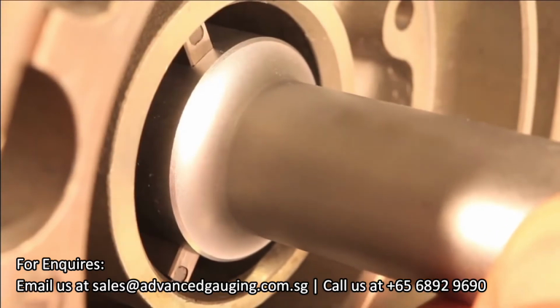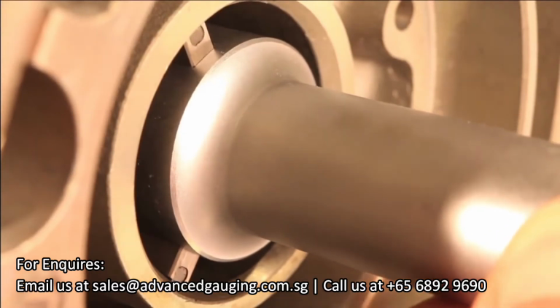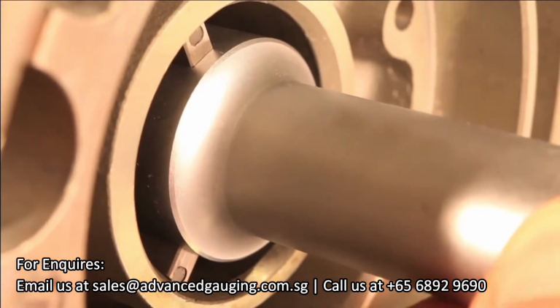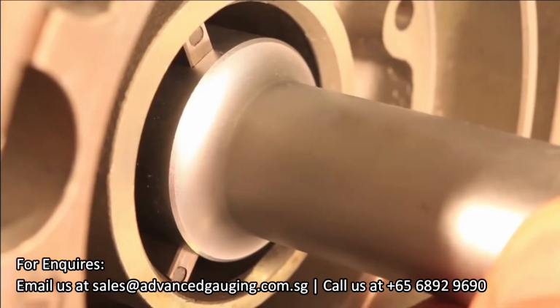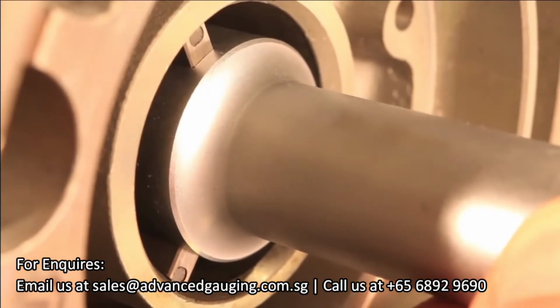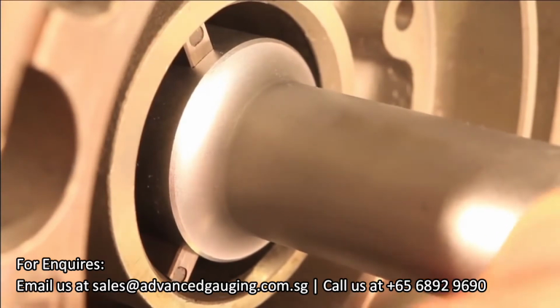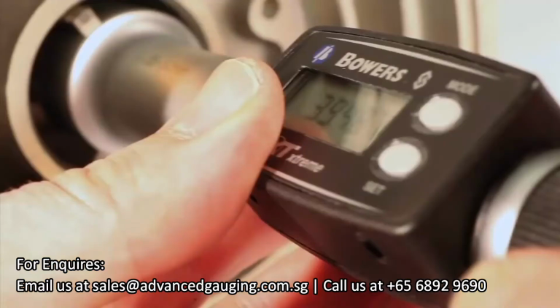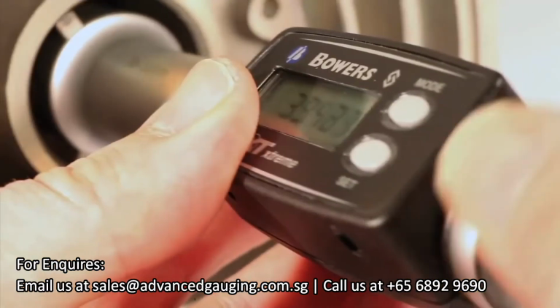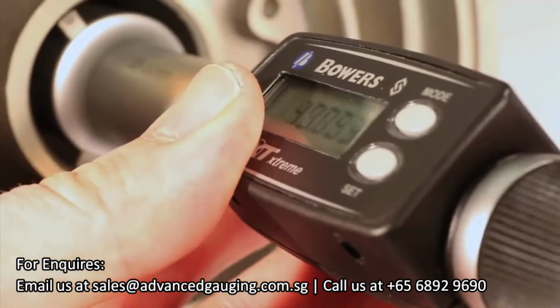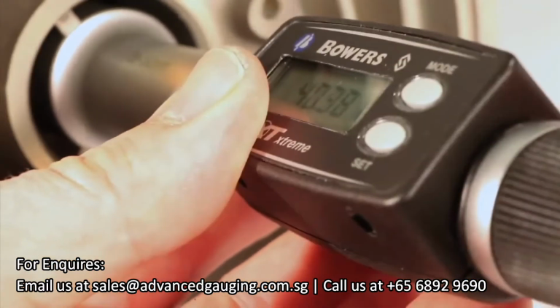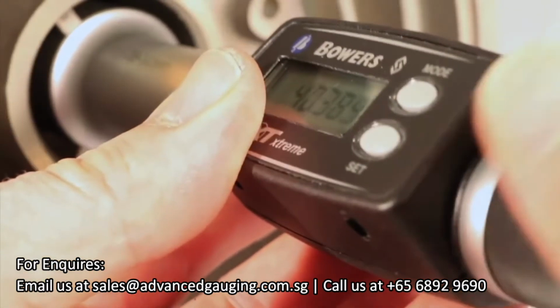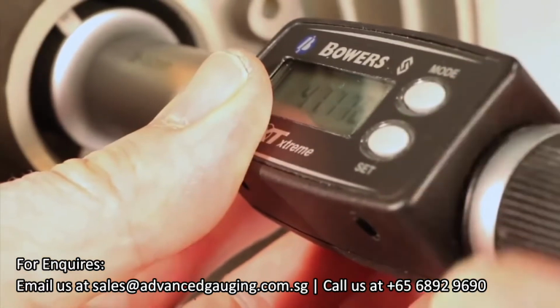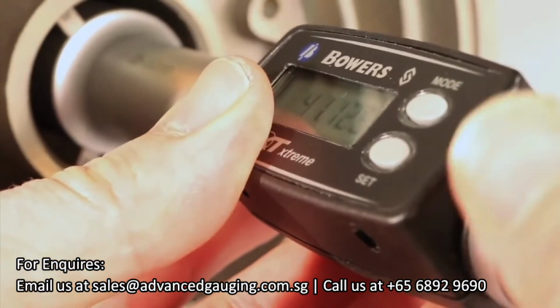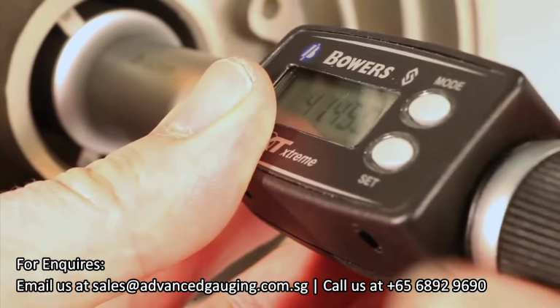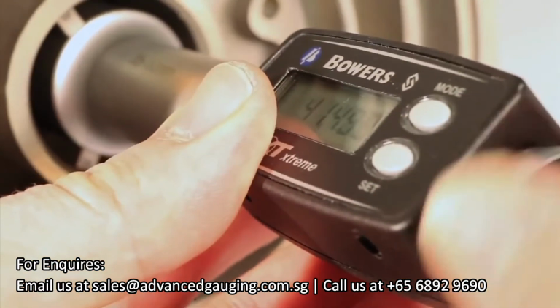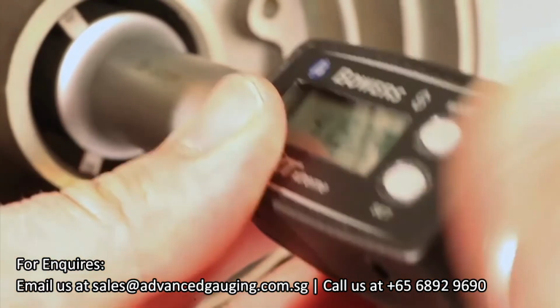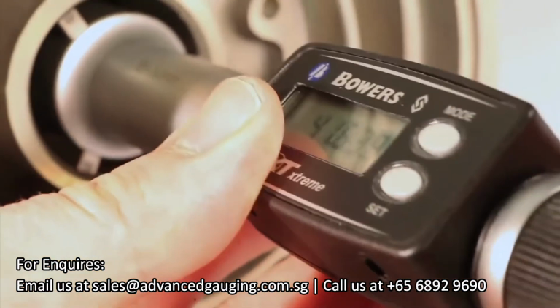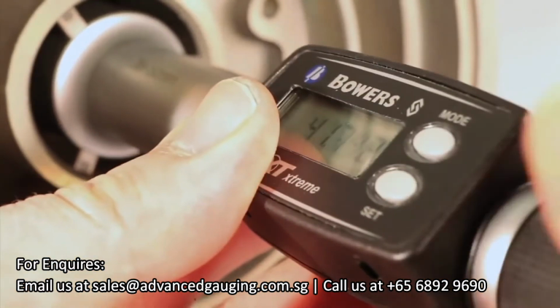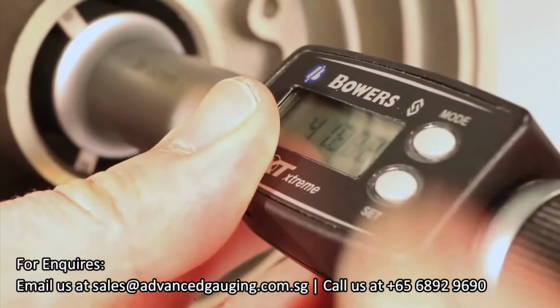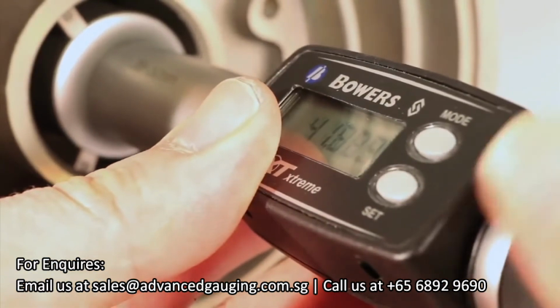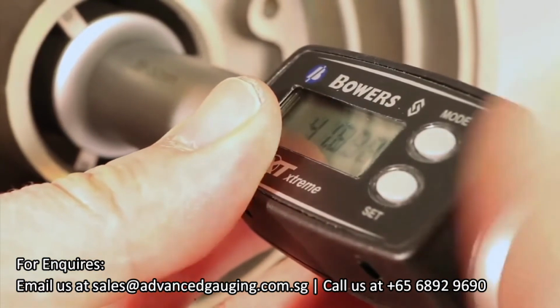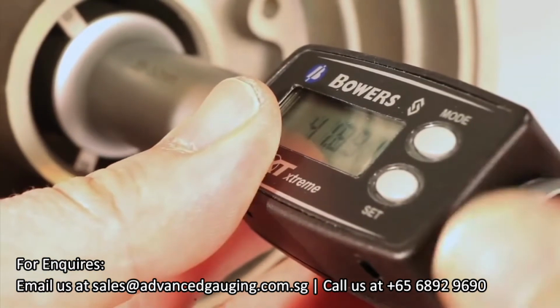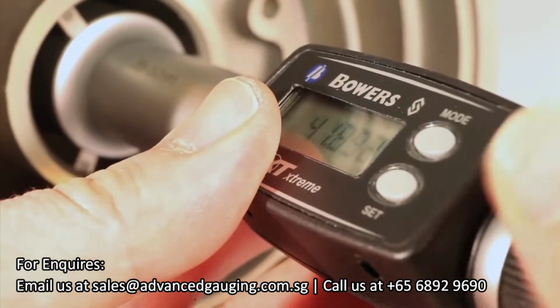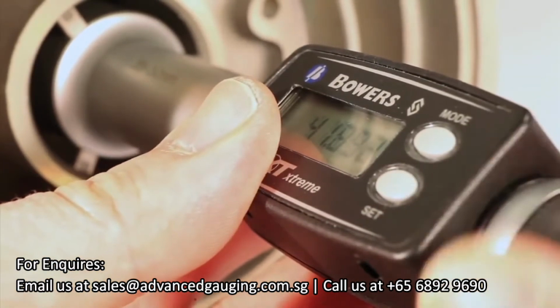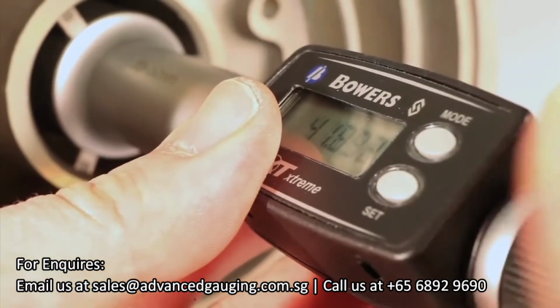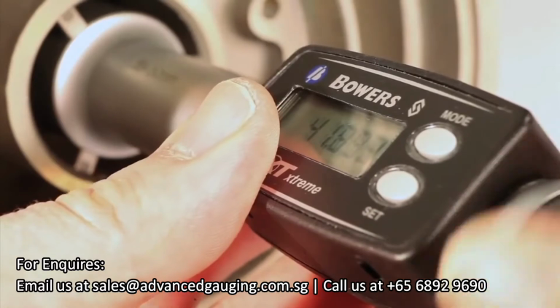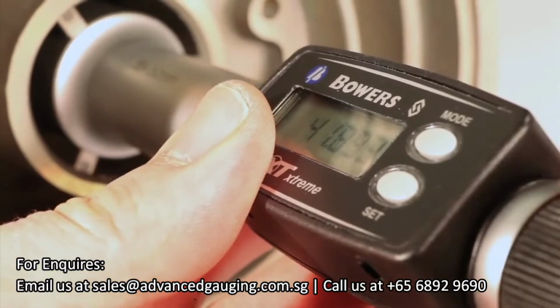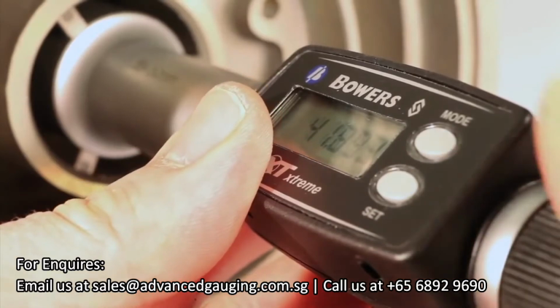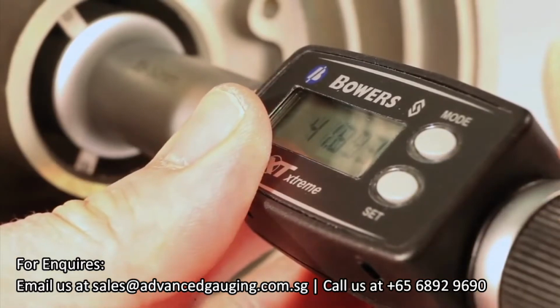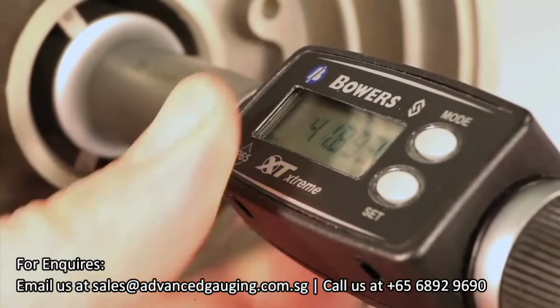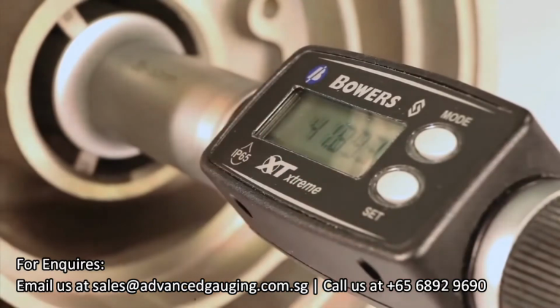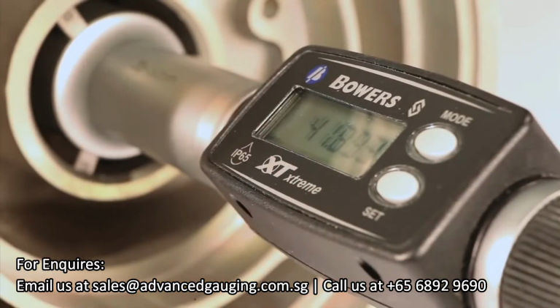Should you wish to zero the display in SET mode, first press PRESET and zero all the digits.